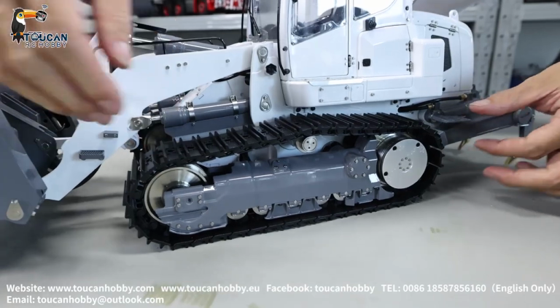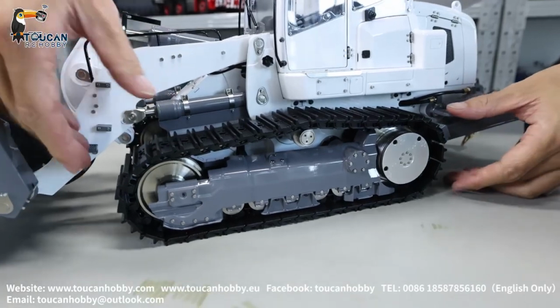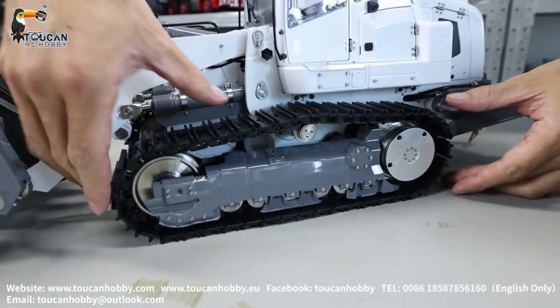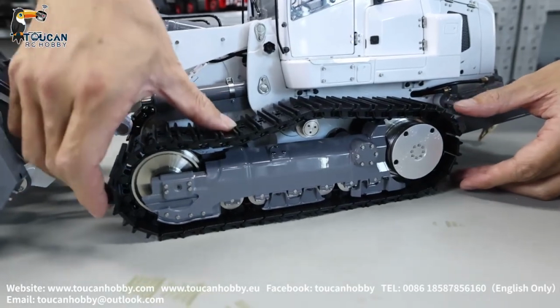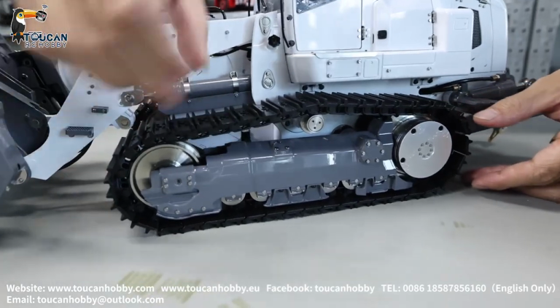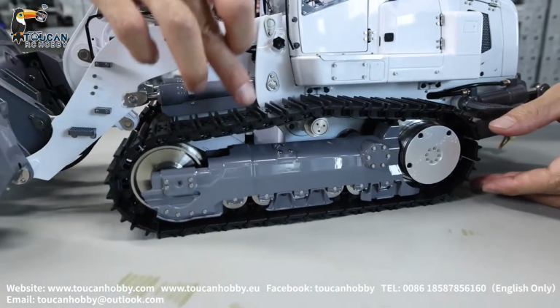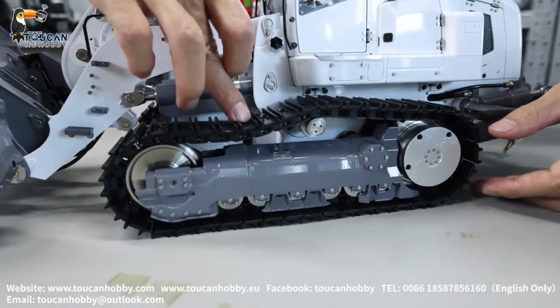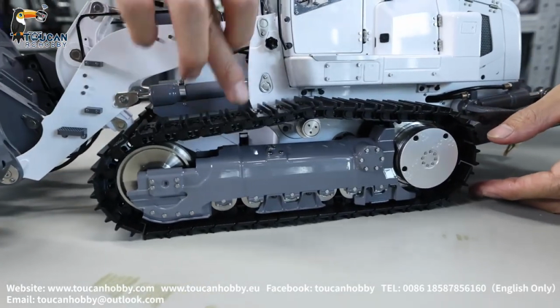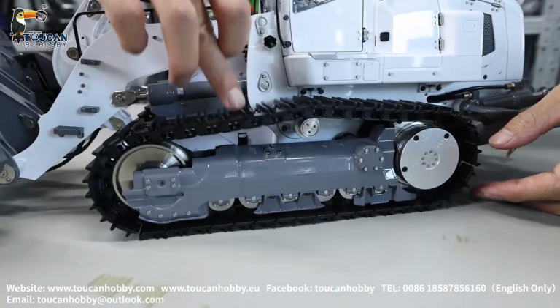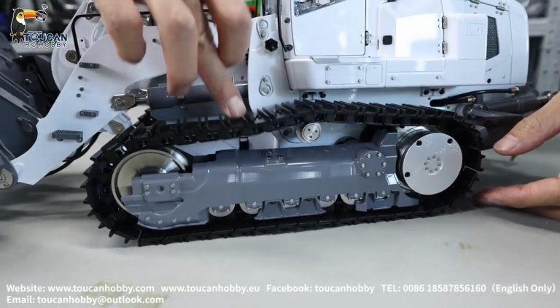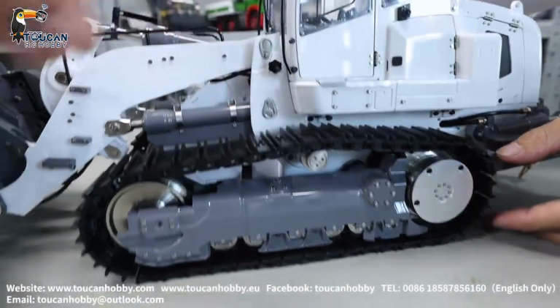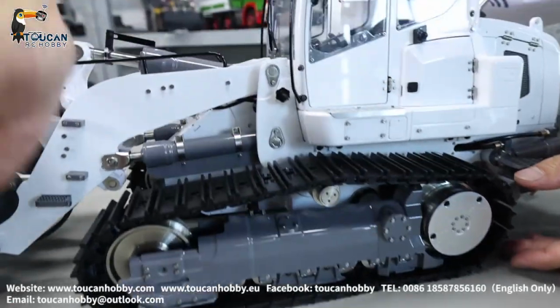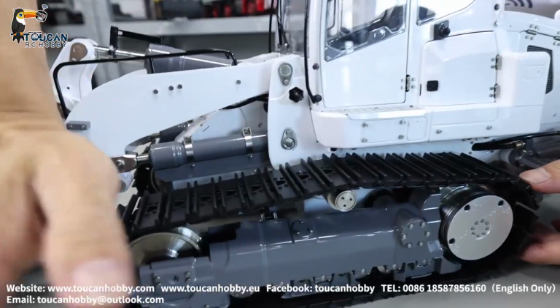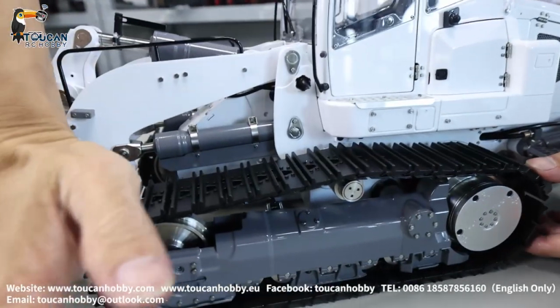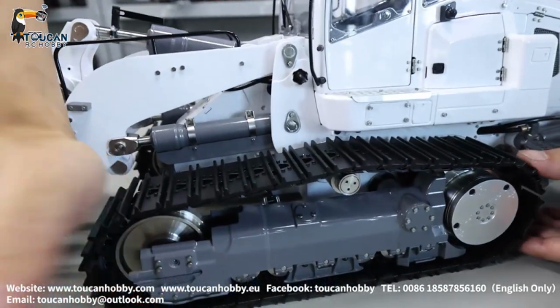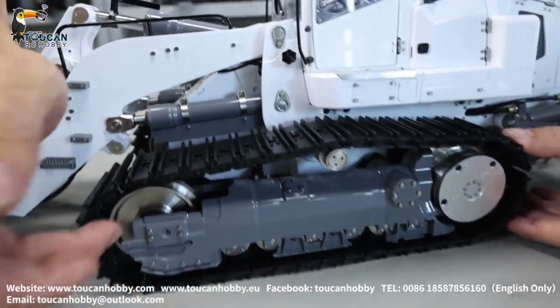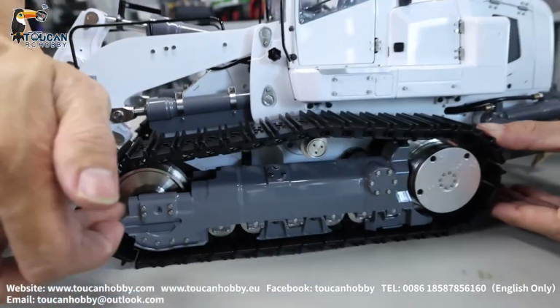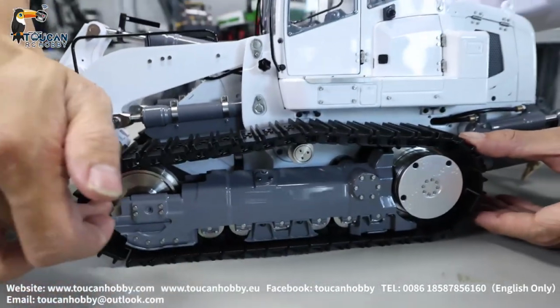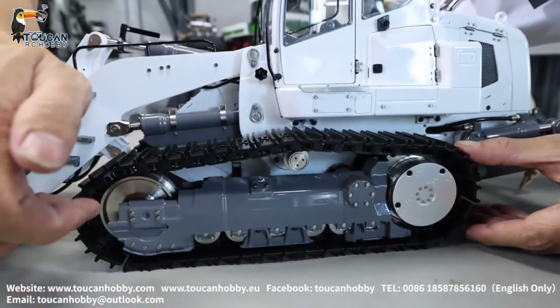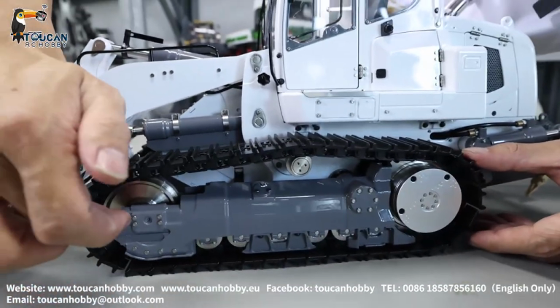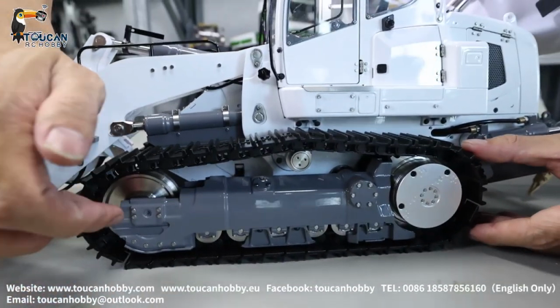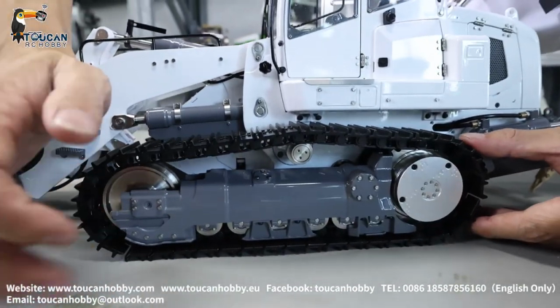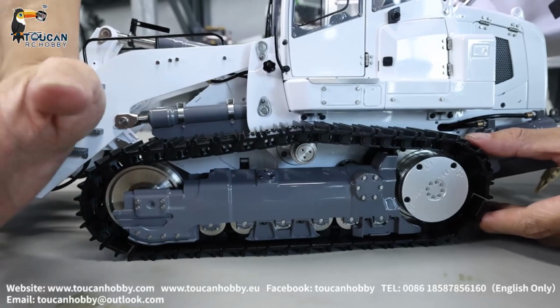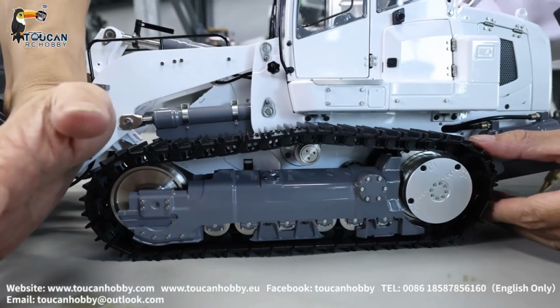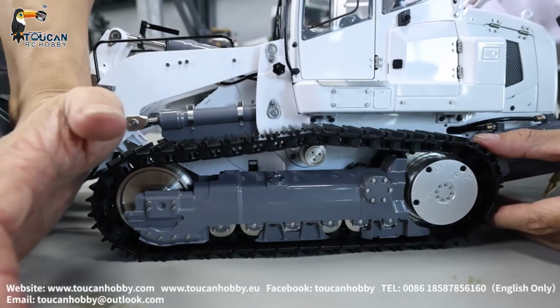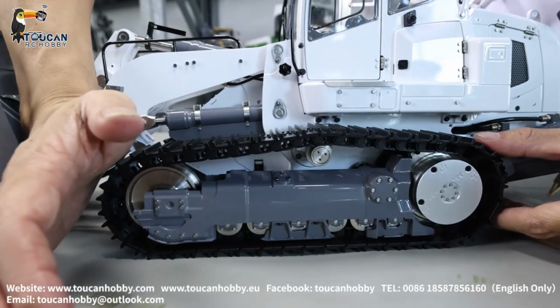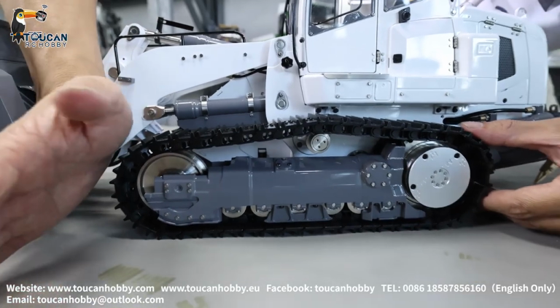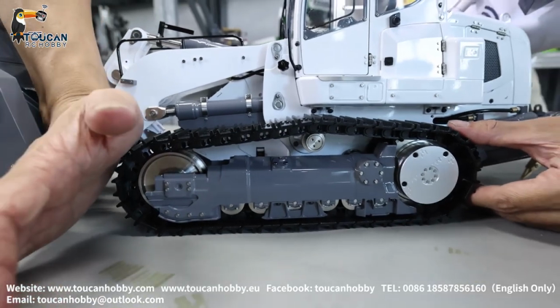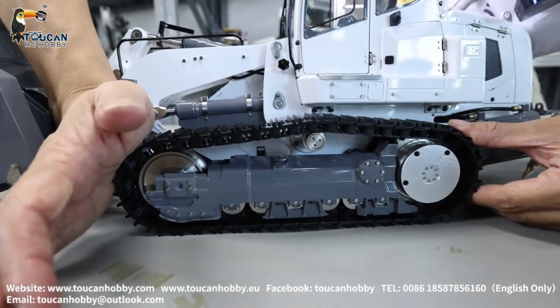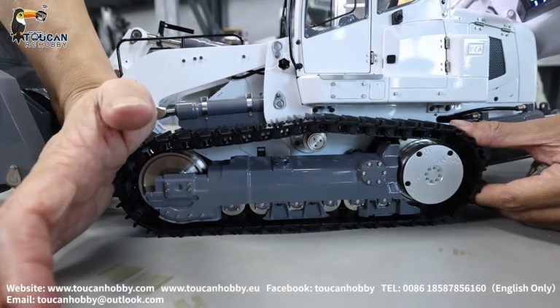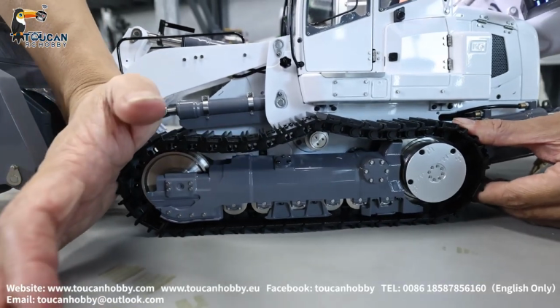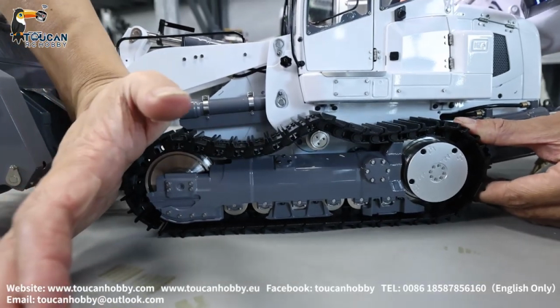The track is tight, because also the front idle wheel has tension with a spring.